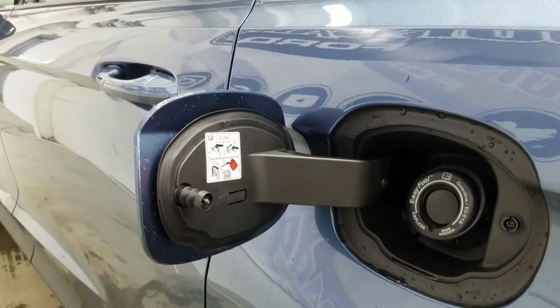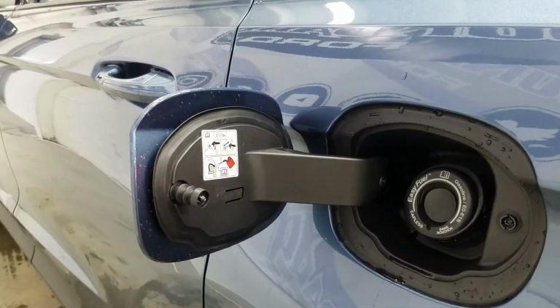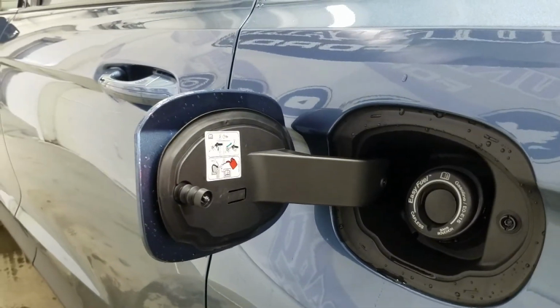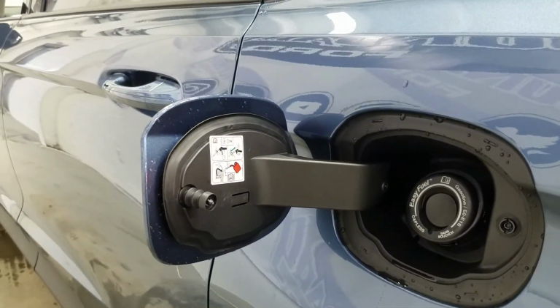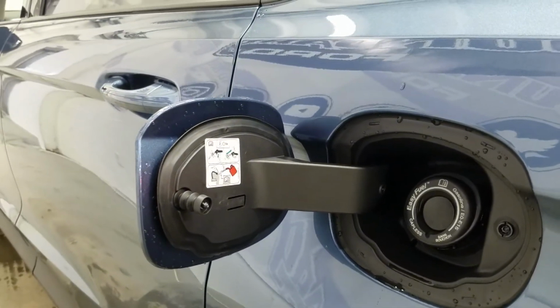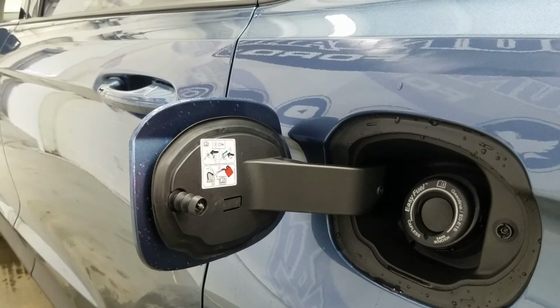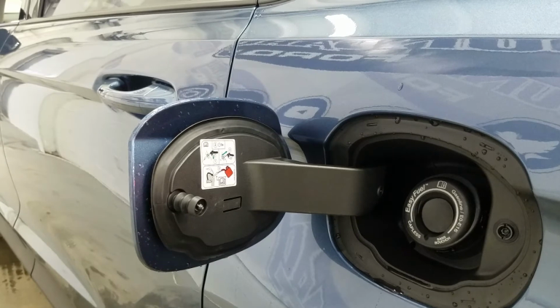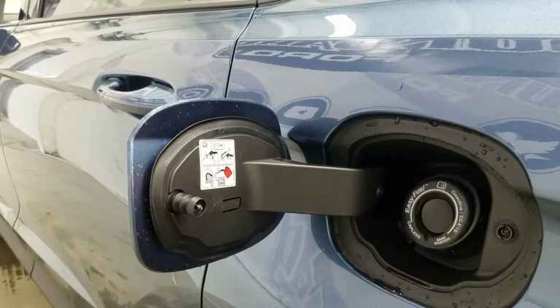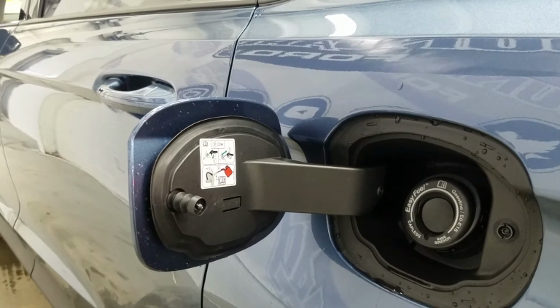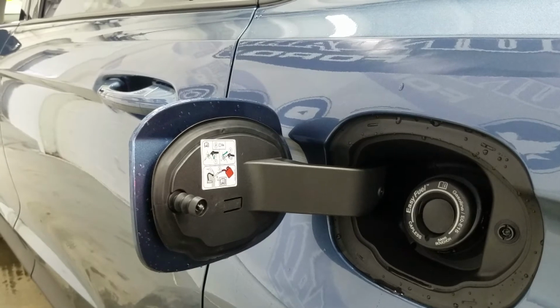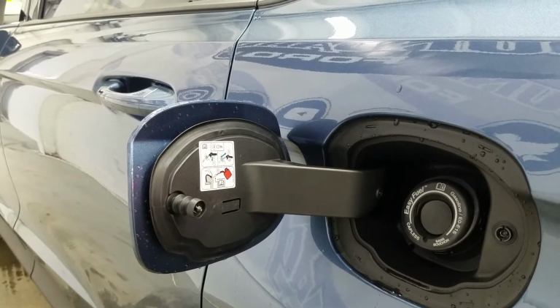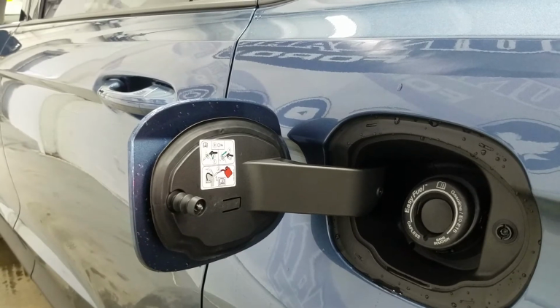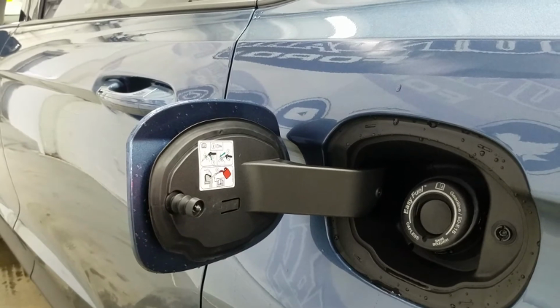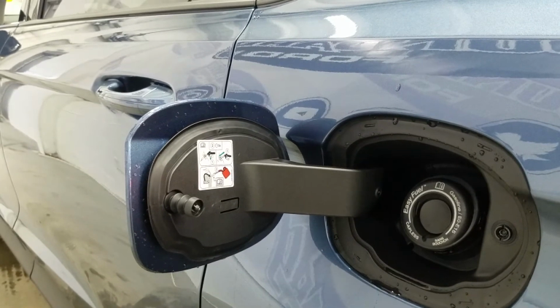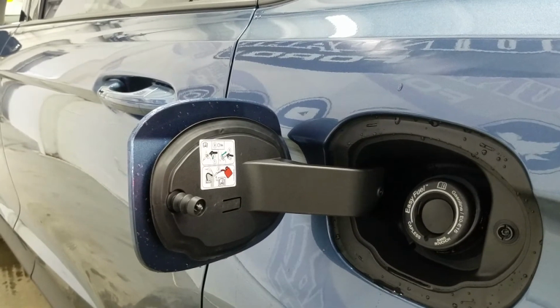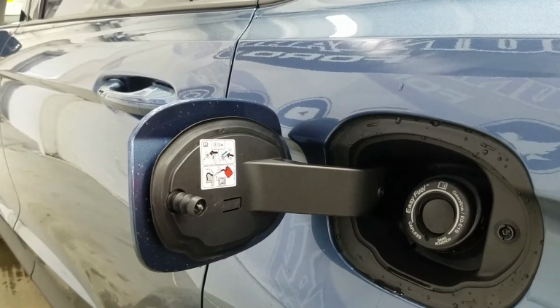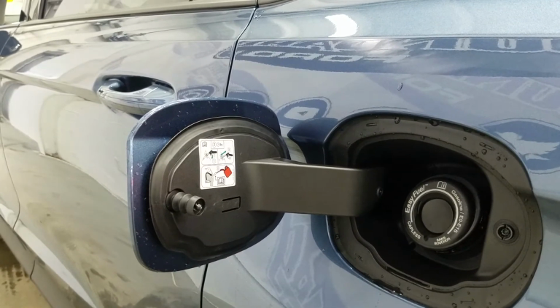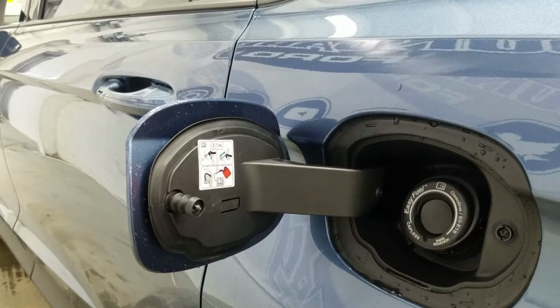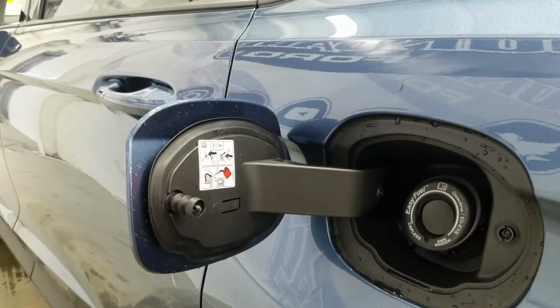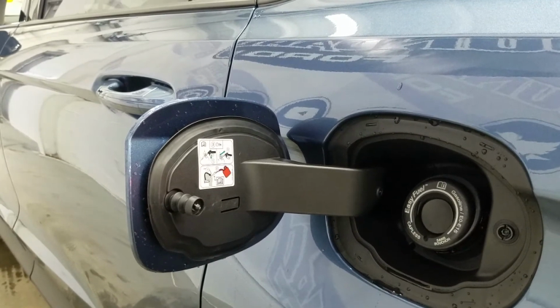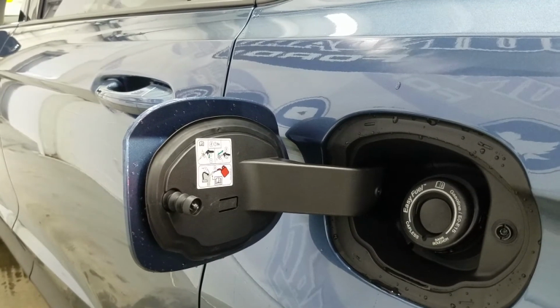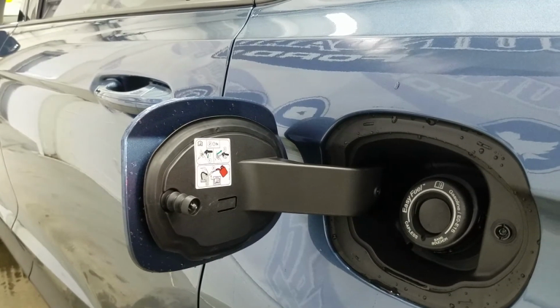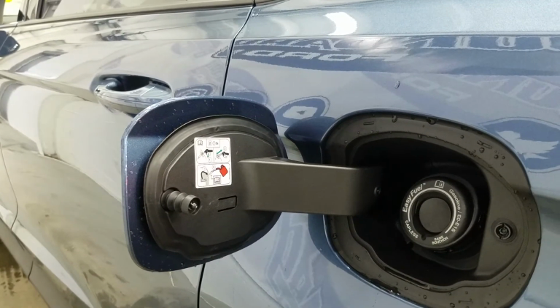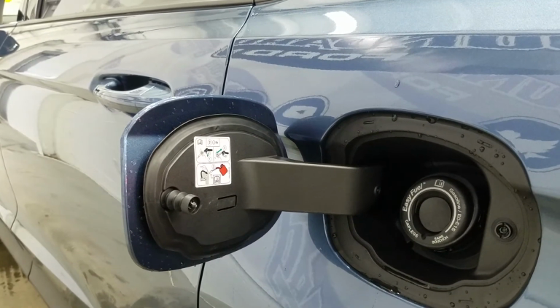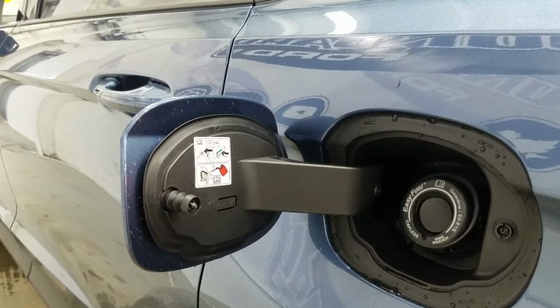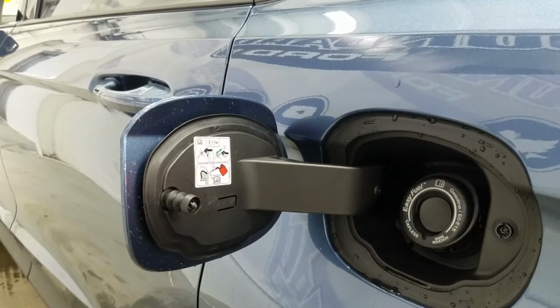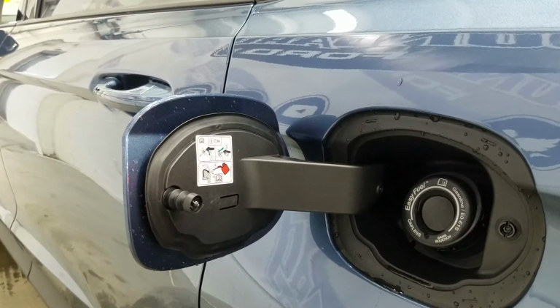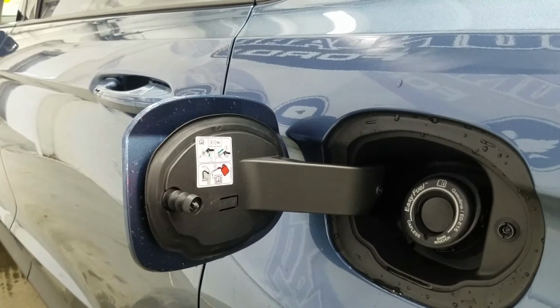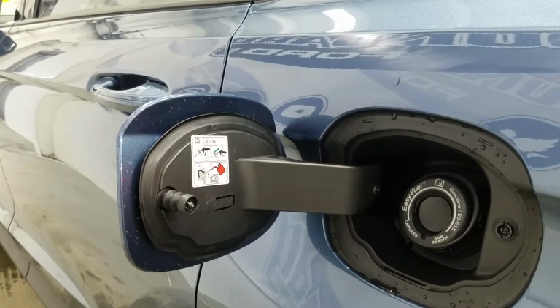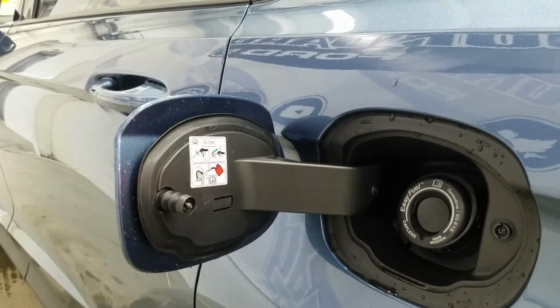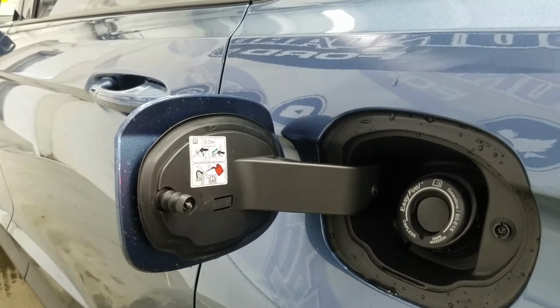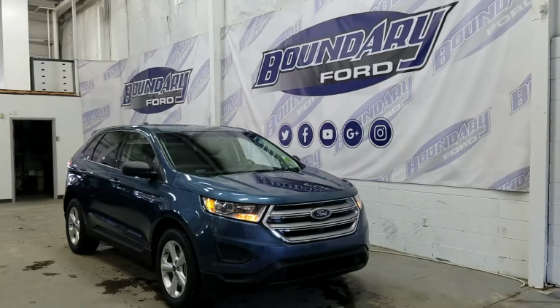It features an easy-fuel capless gas system, making this vehicle convenient for fueling up.